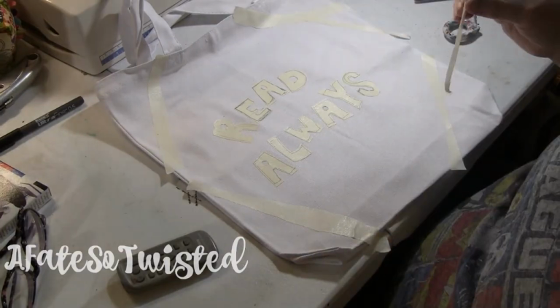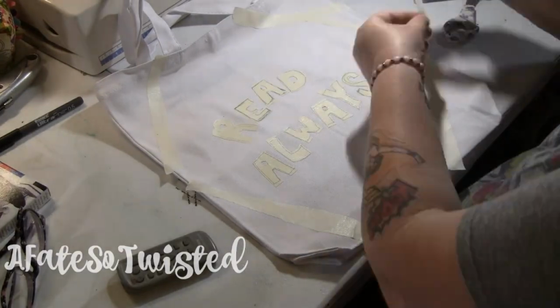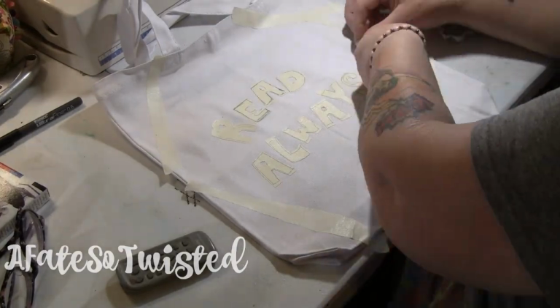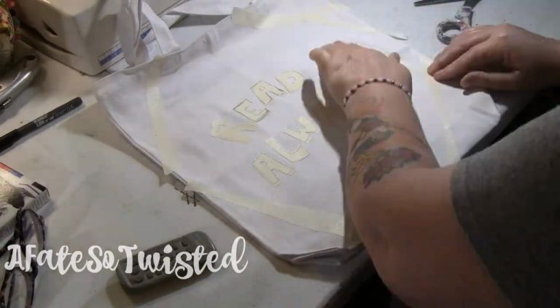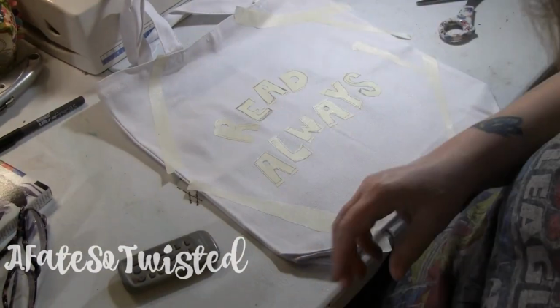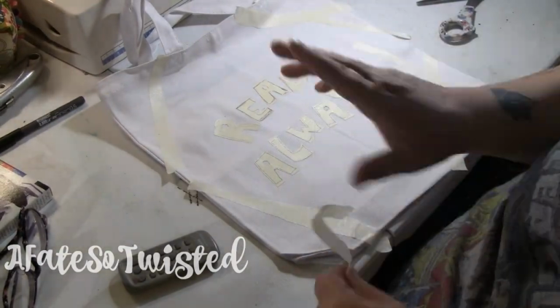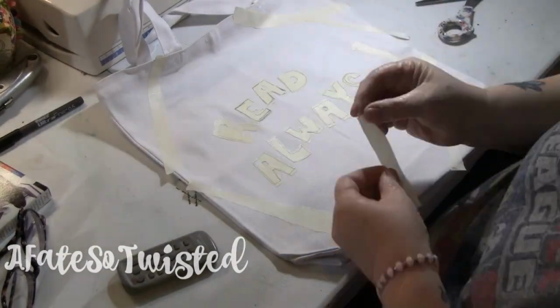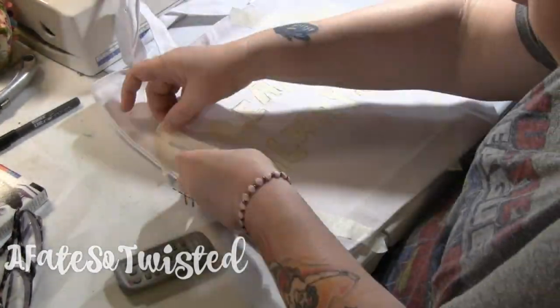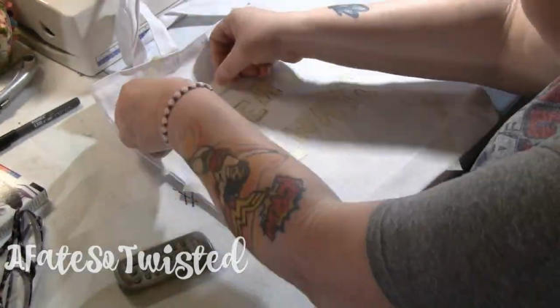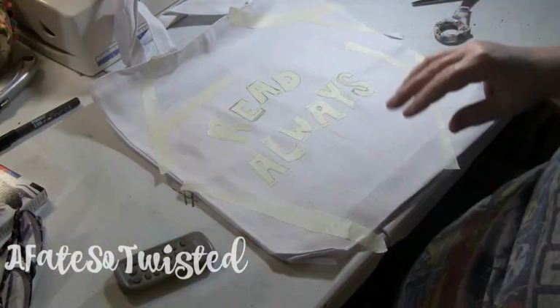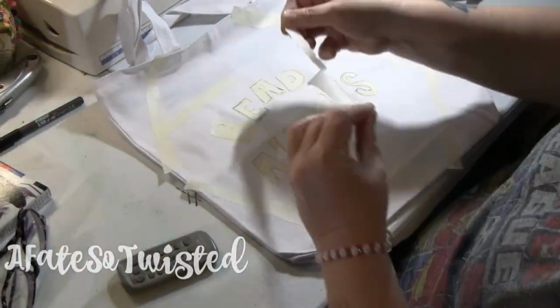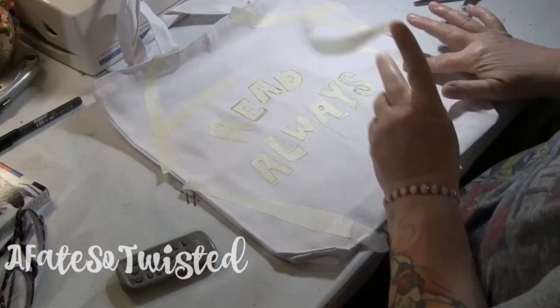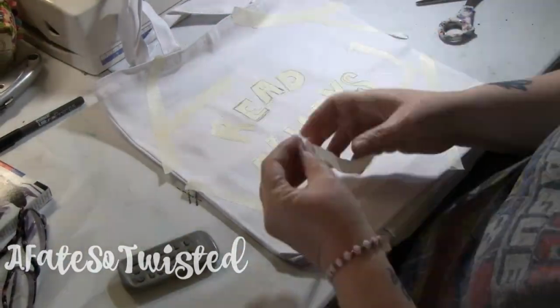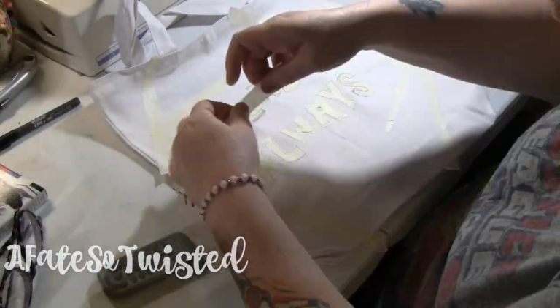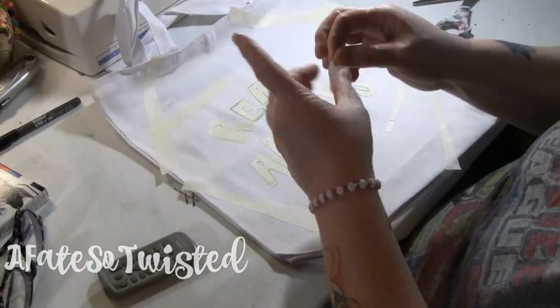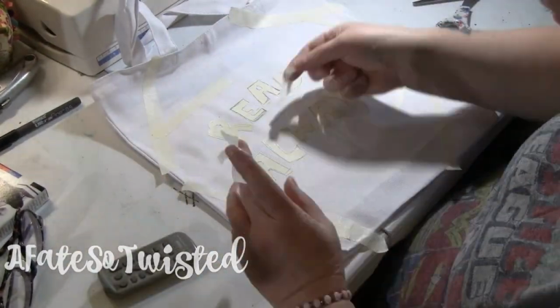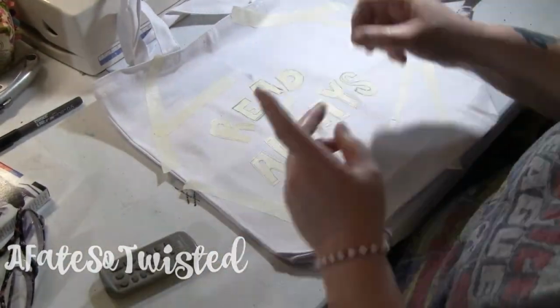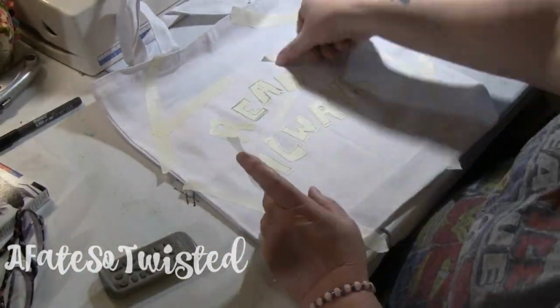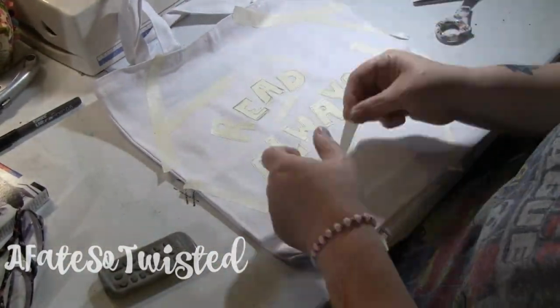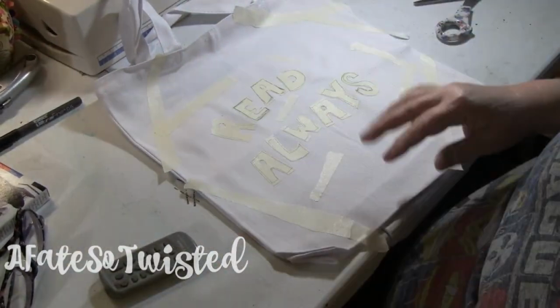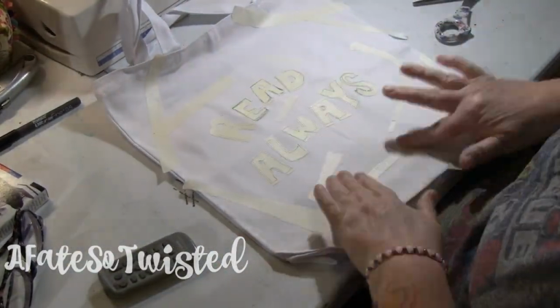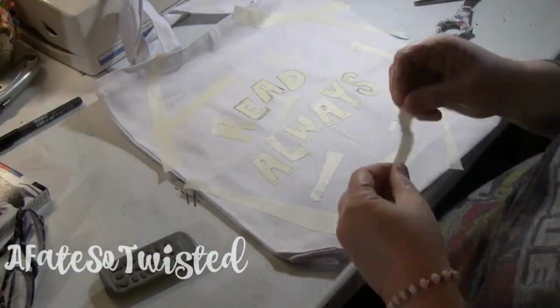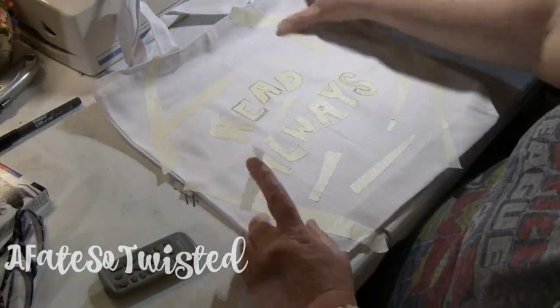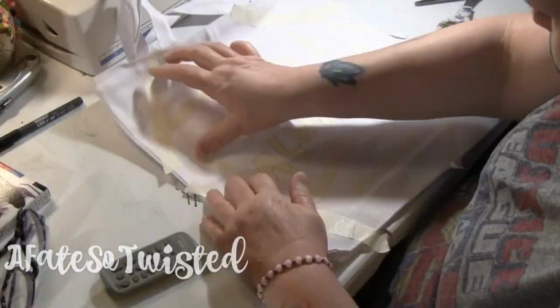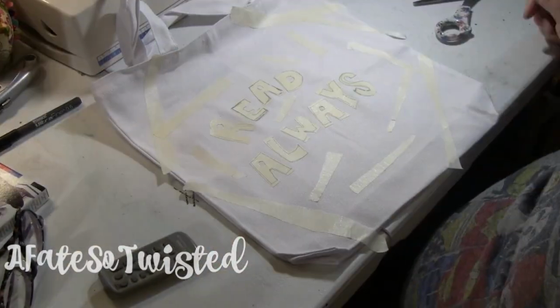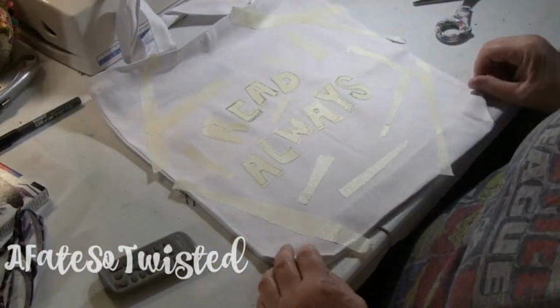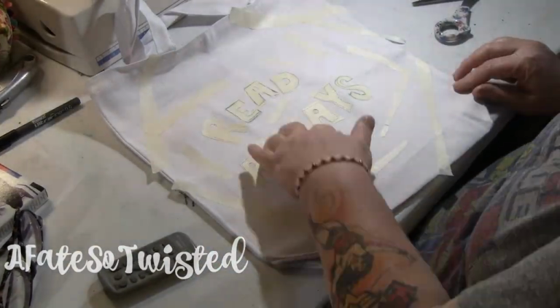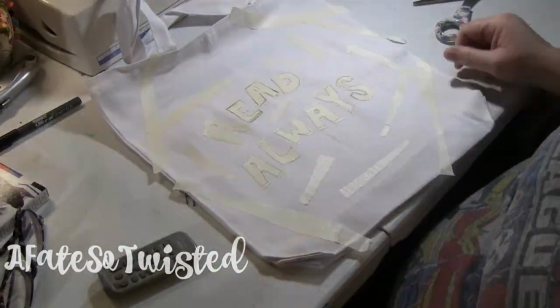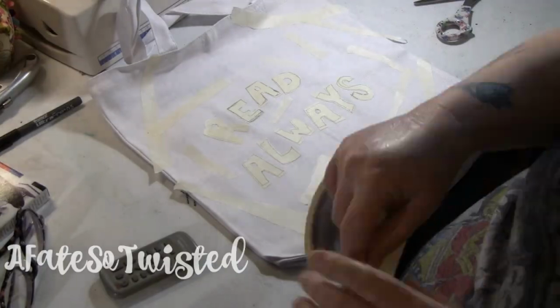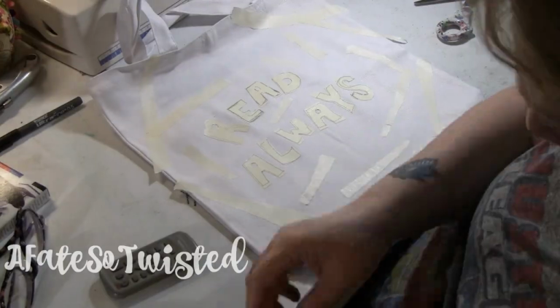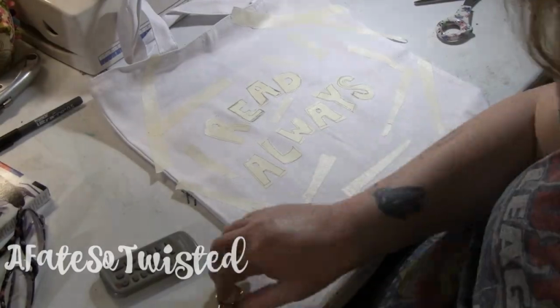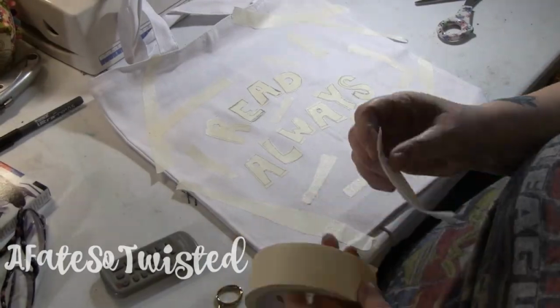That's what art is all about — it's about what inspires you, what makes you feel good about what you're doing. I really enjoy just doing something on the fly like this.